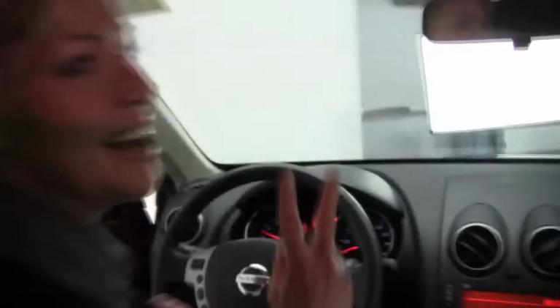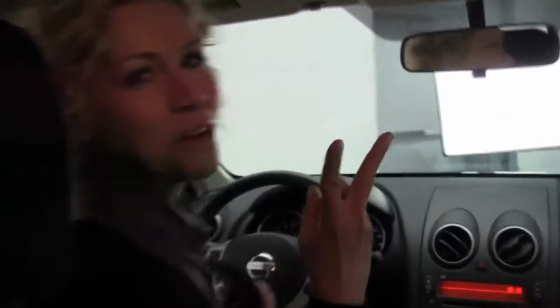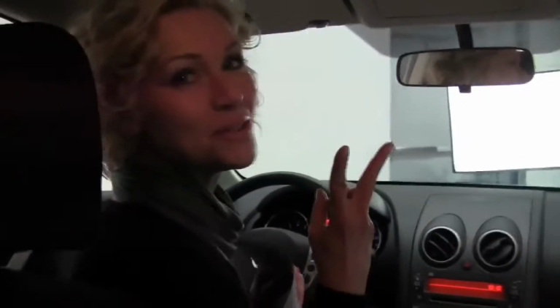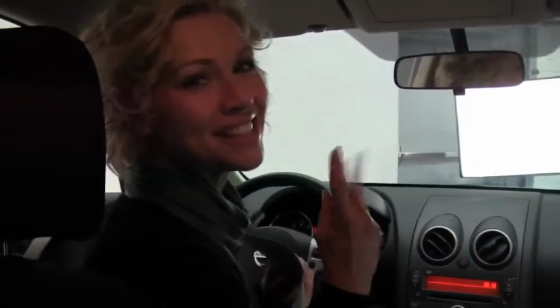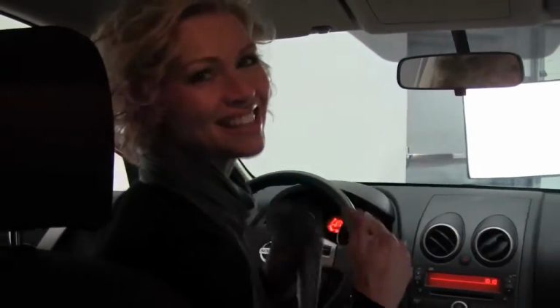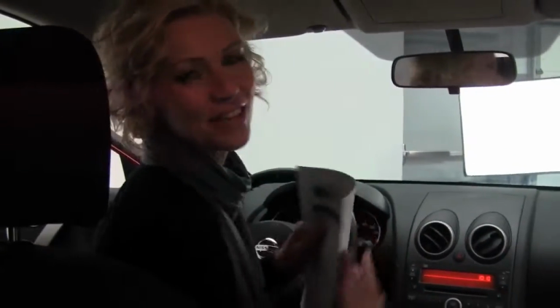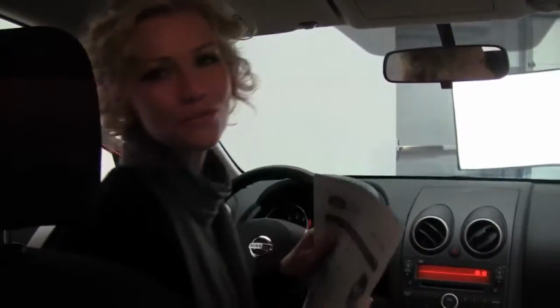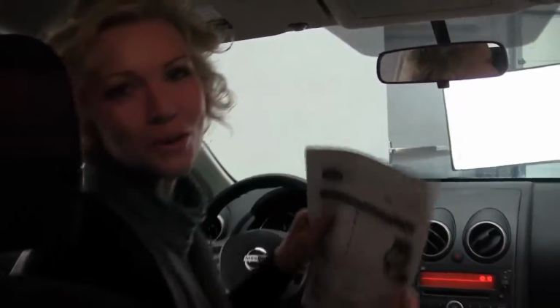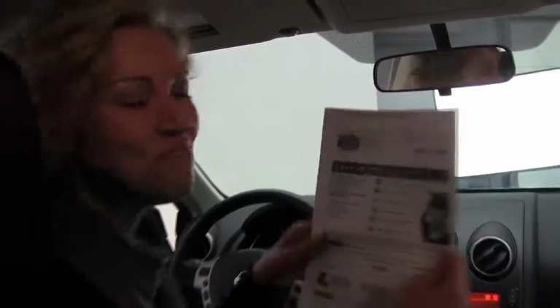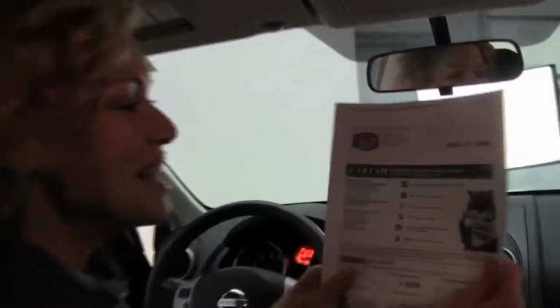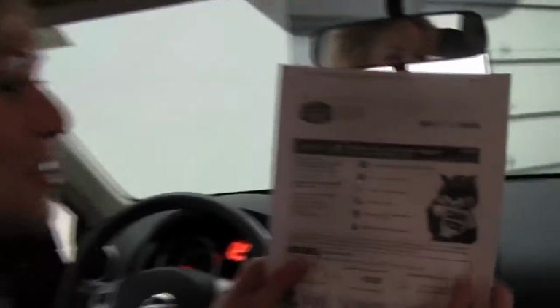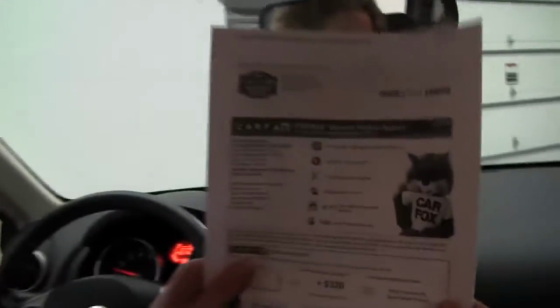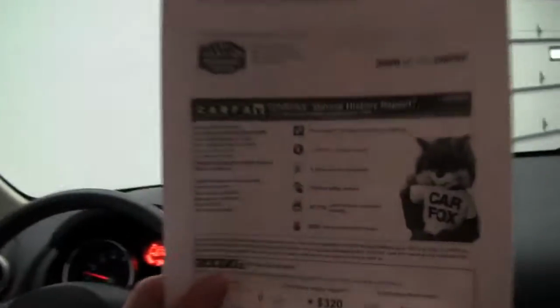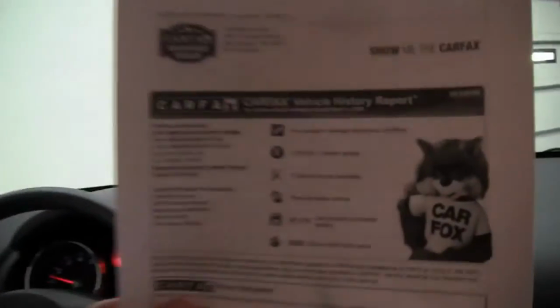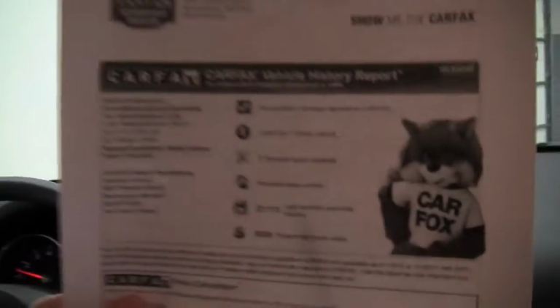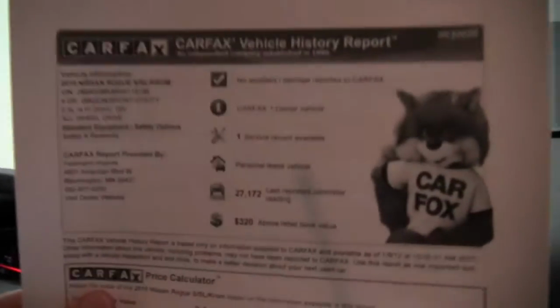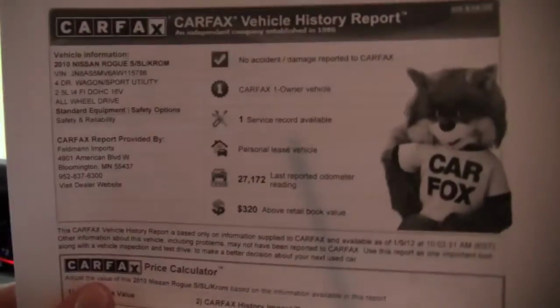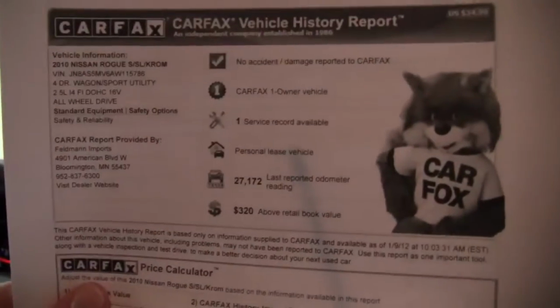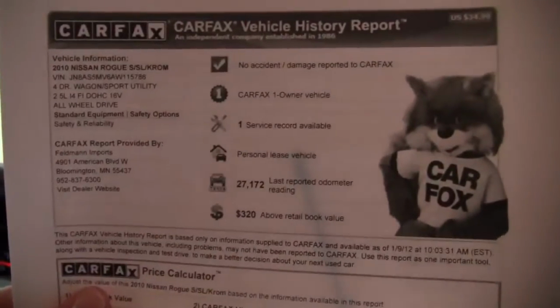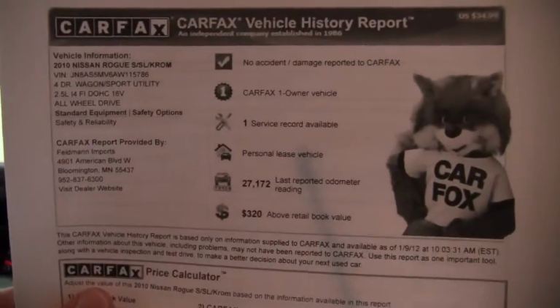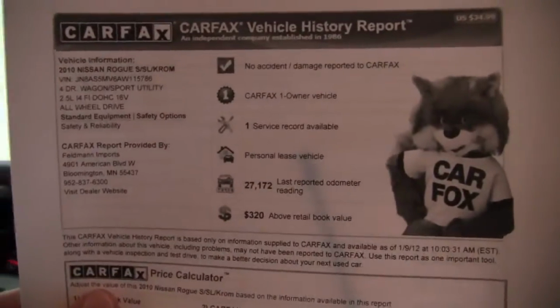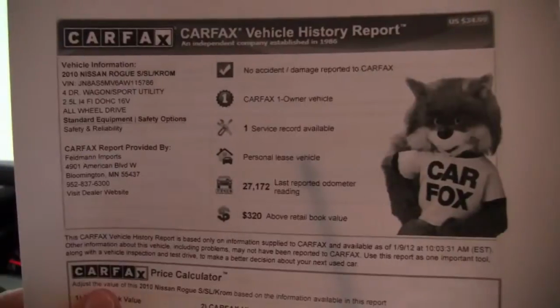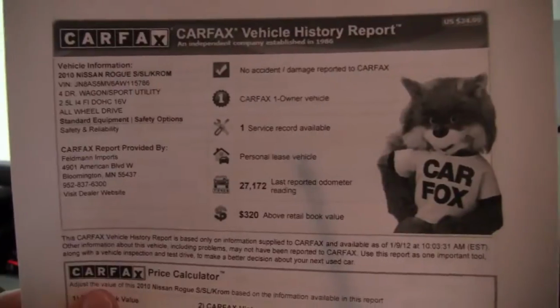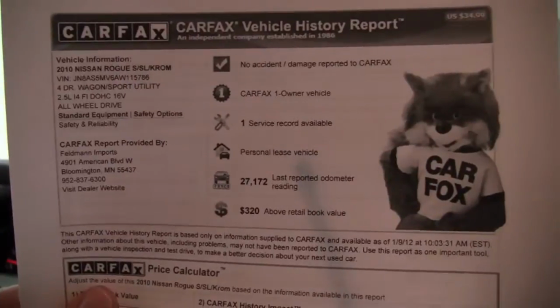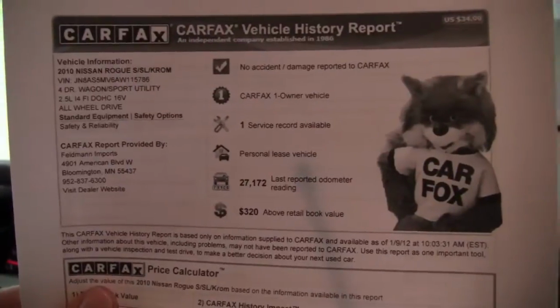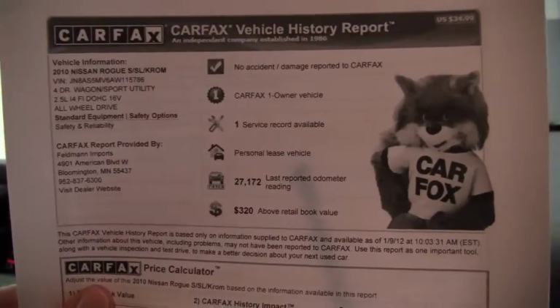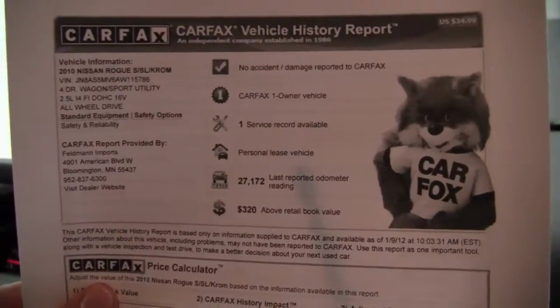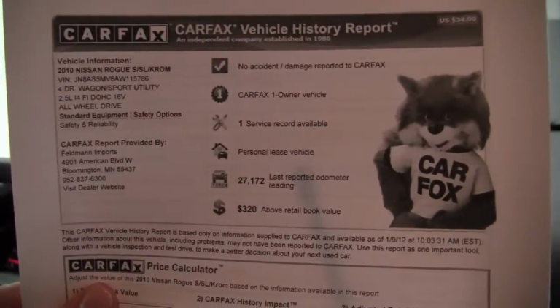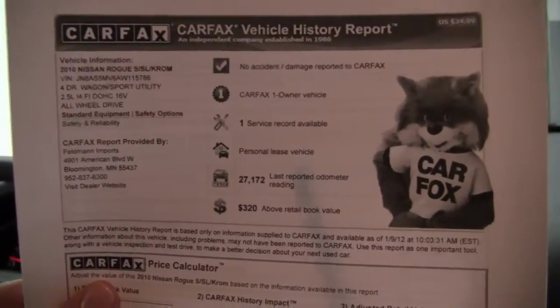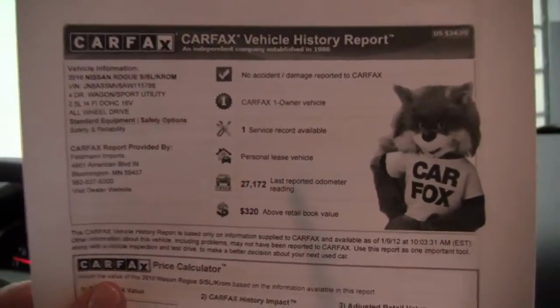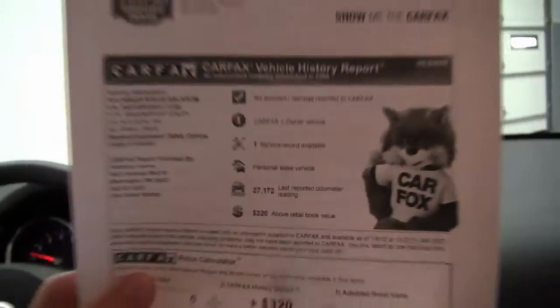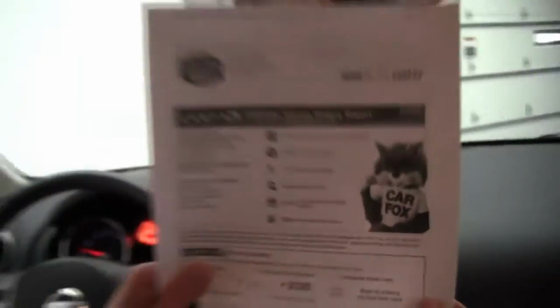We have both sets of keys available for you. Here's the Carfax — no accidents or damage. One owner vehicle. We have one service record available.